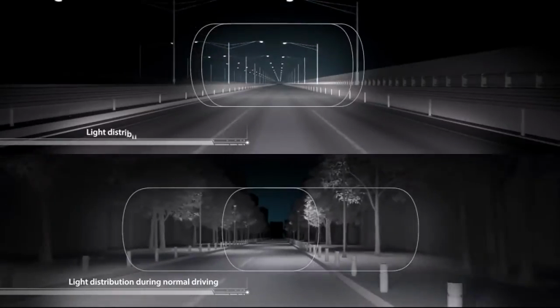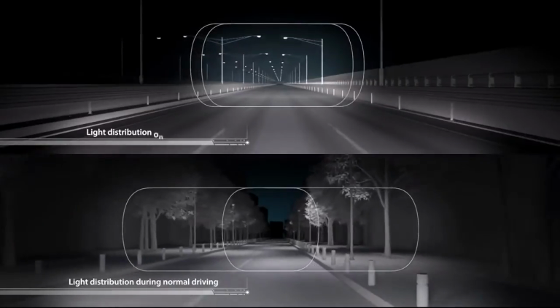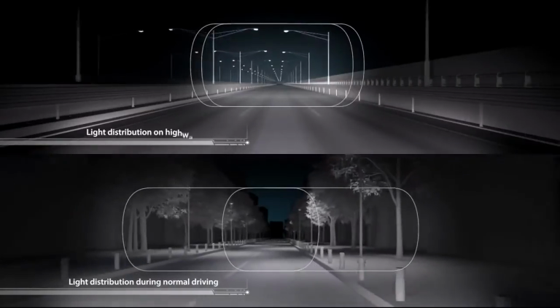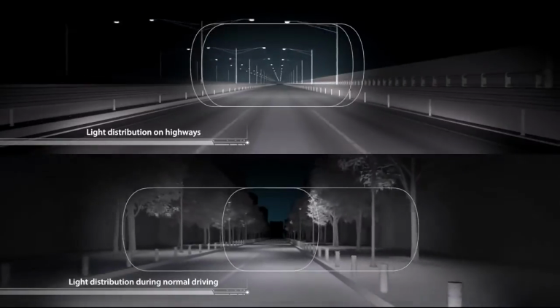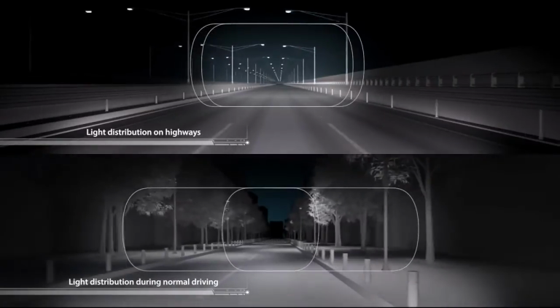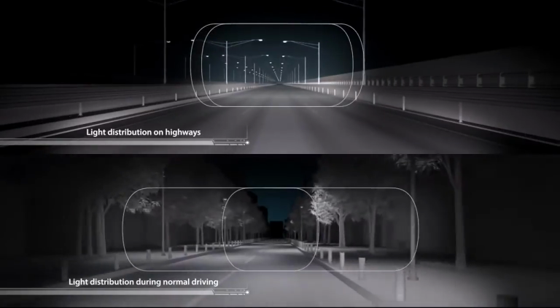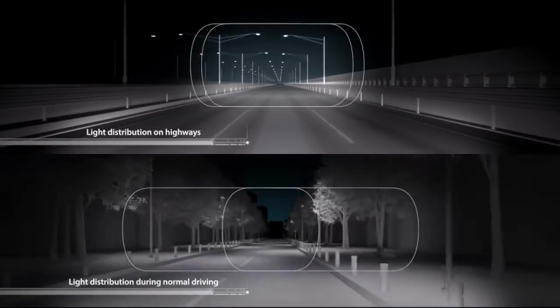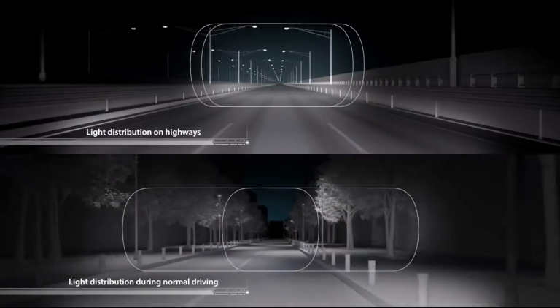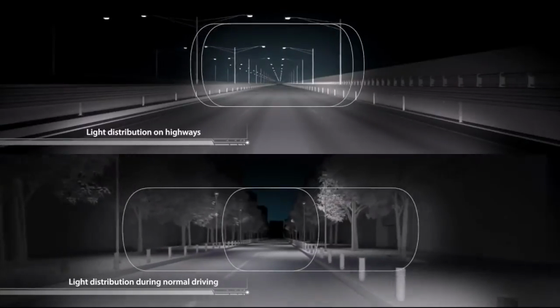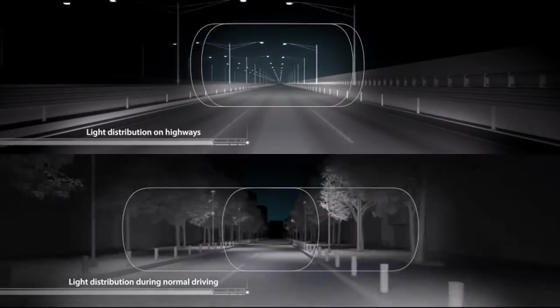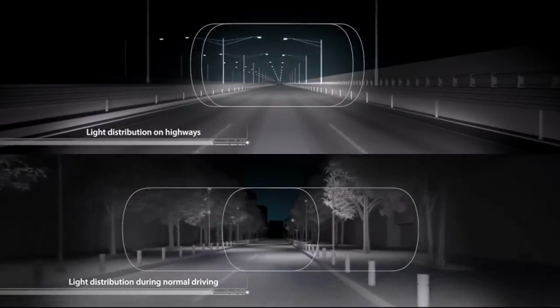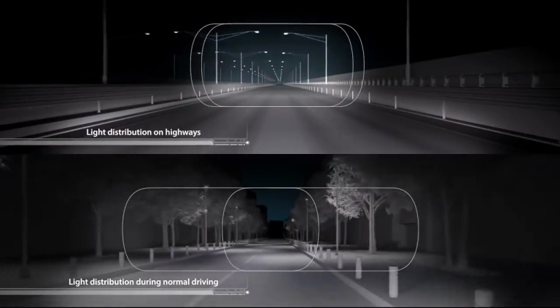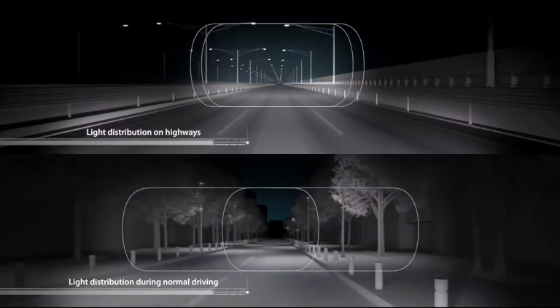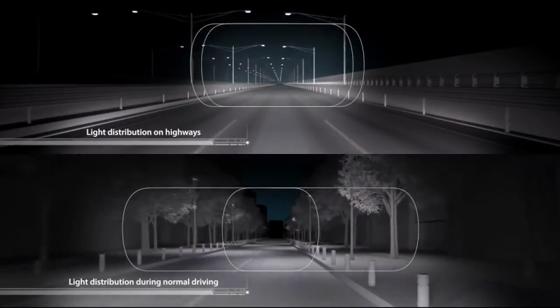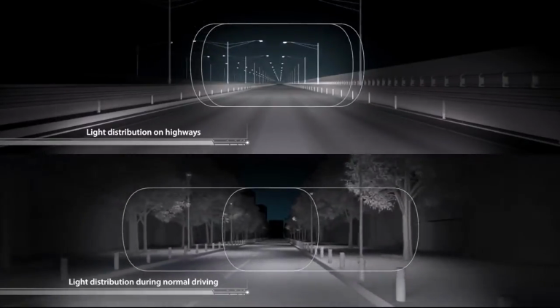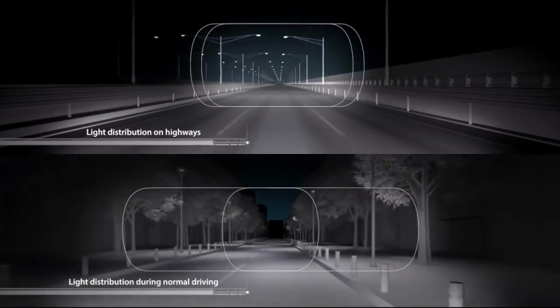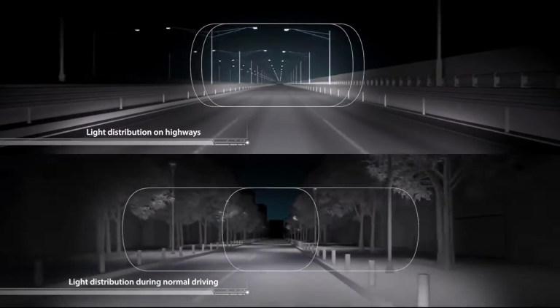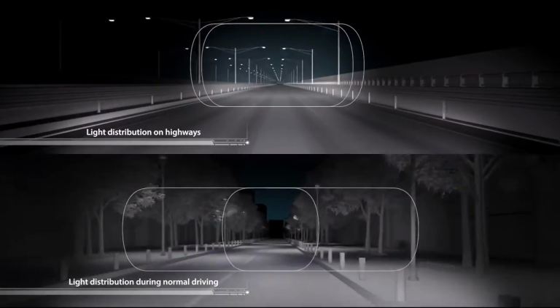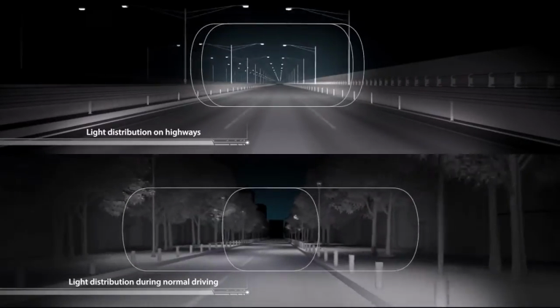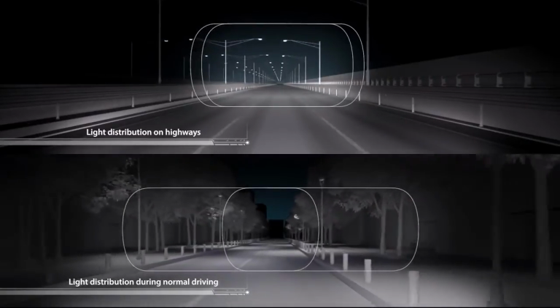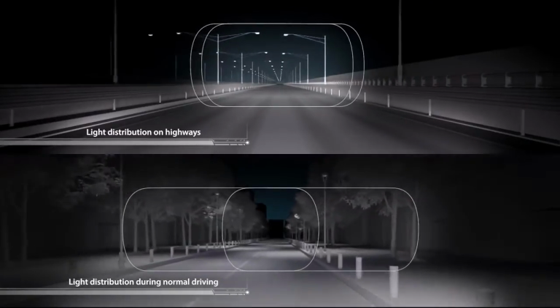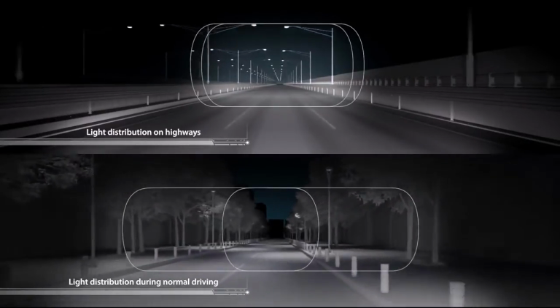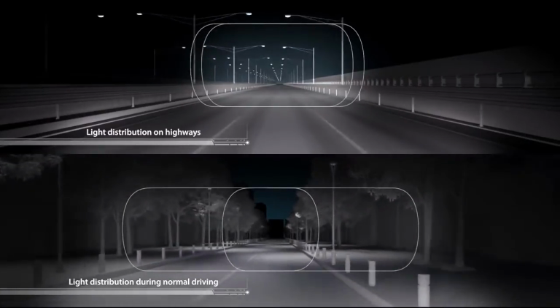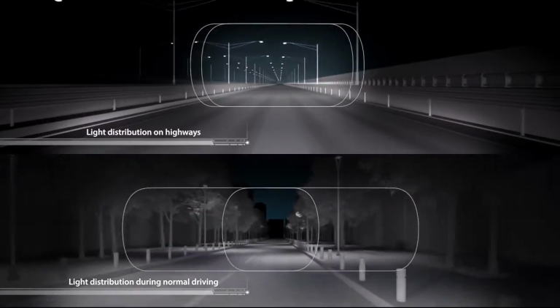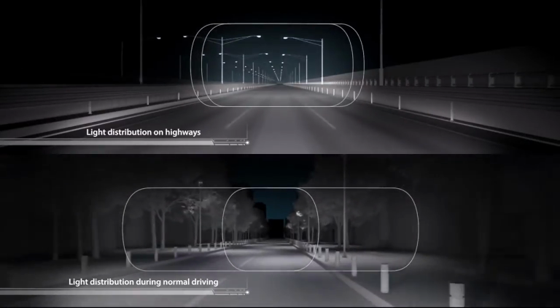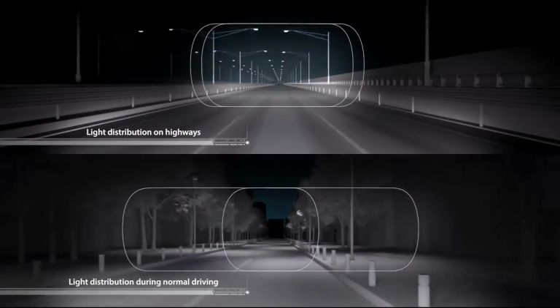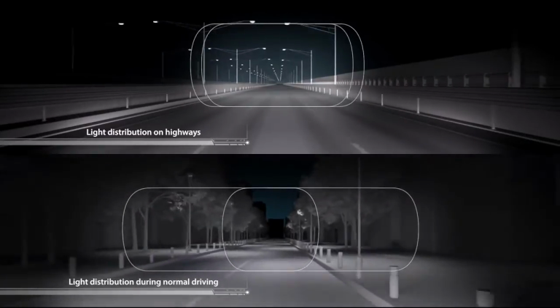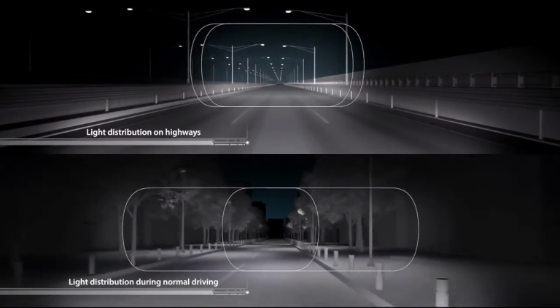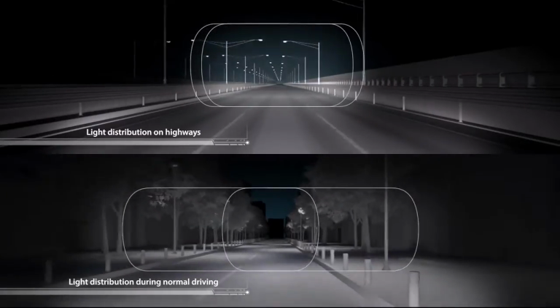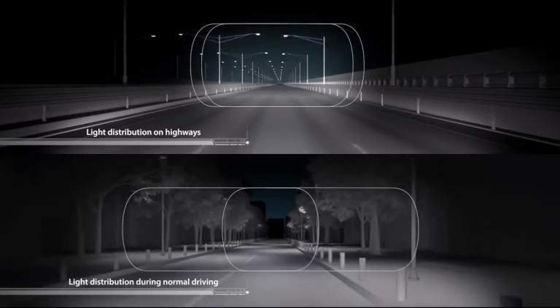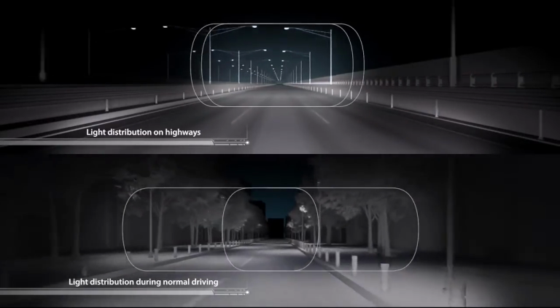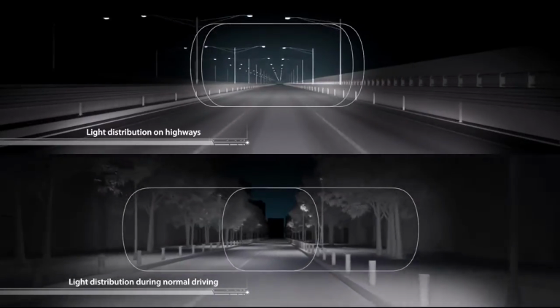At high speeds, the beams focus further ahead to enhance visibility over longer distances.